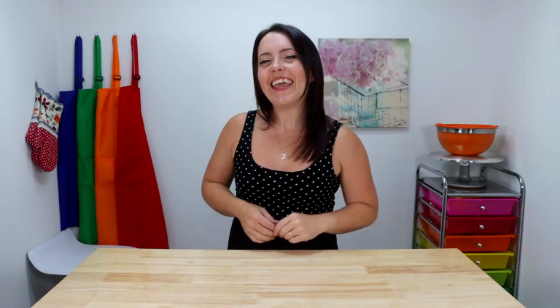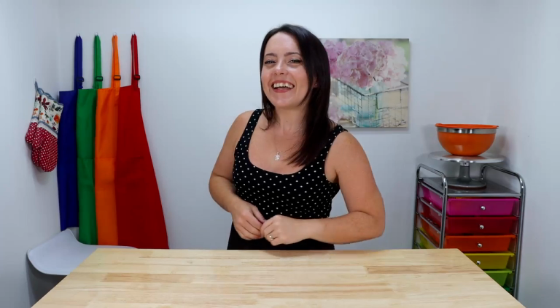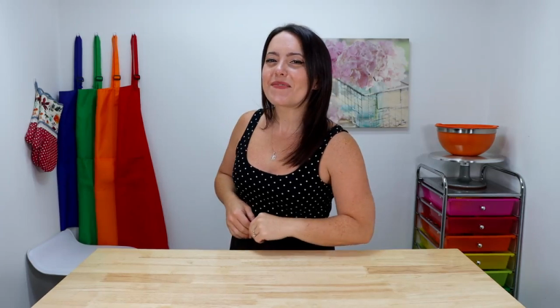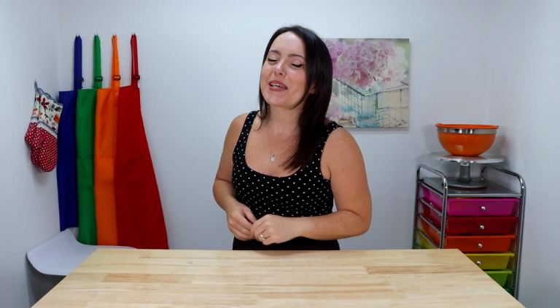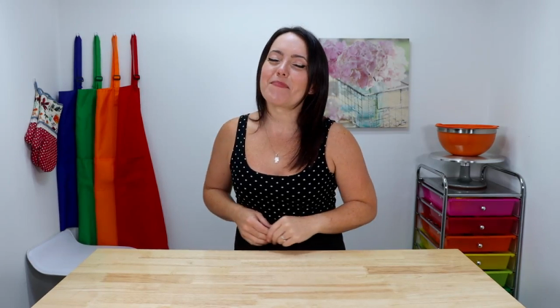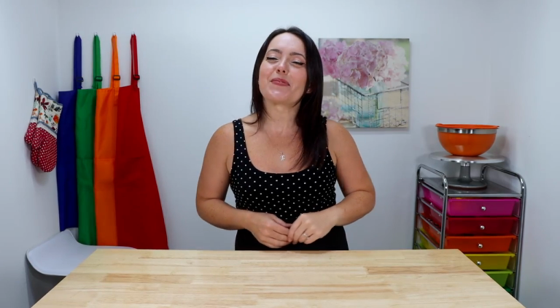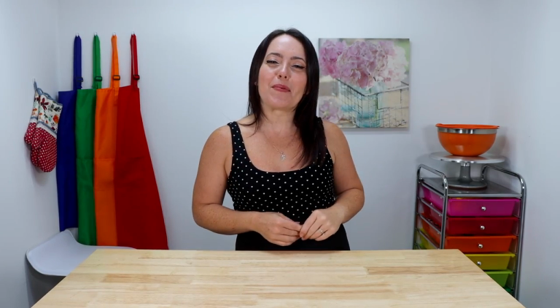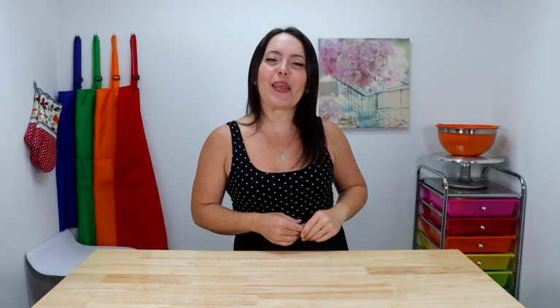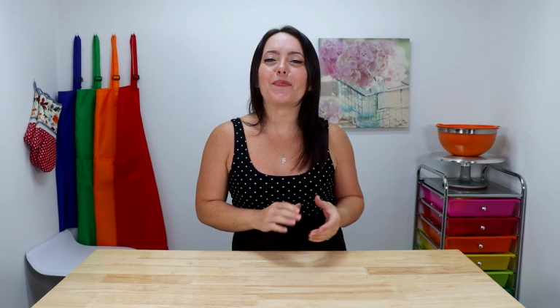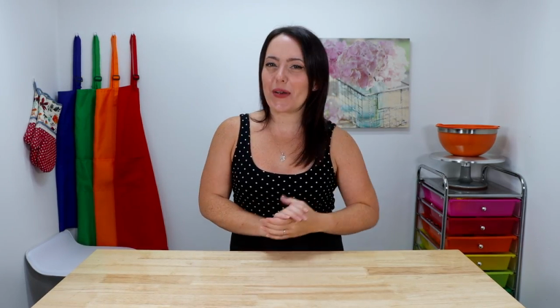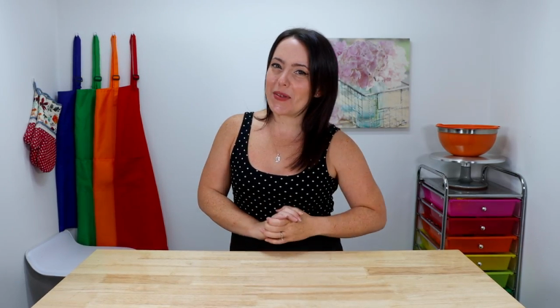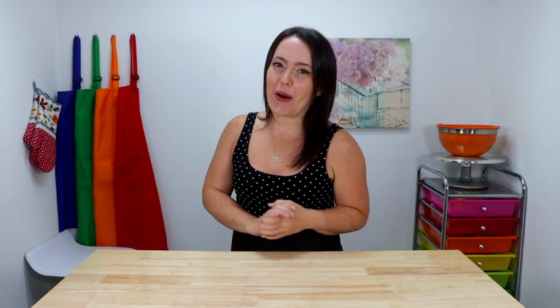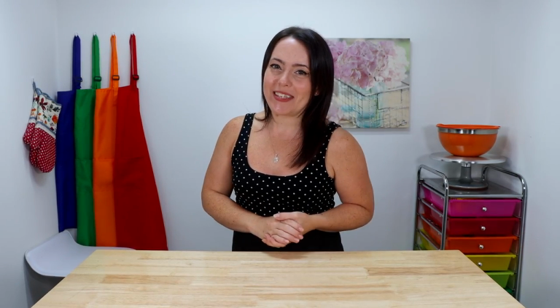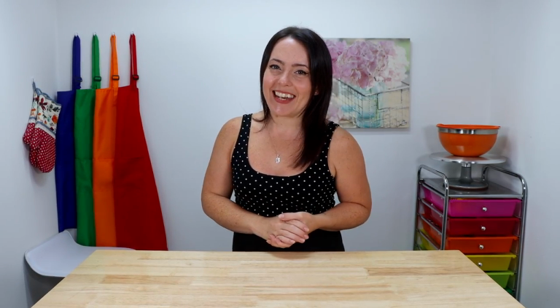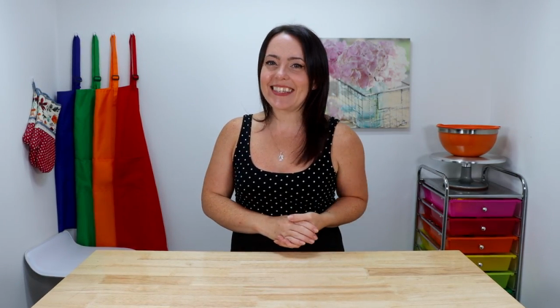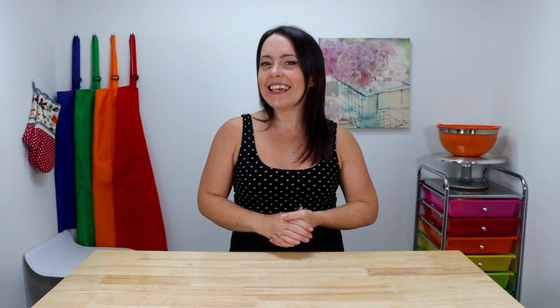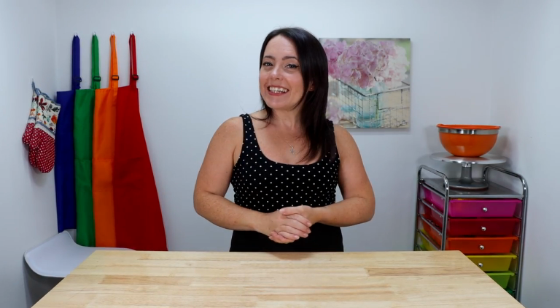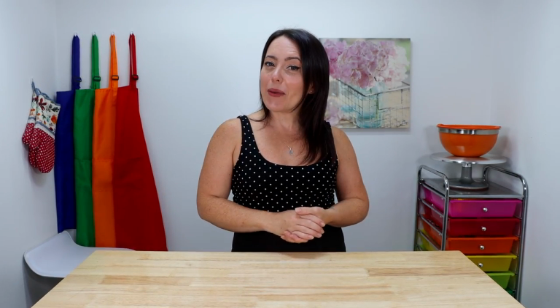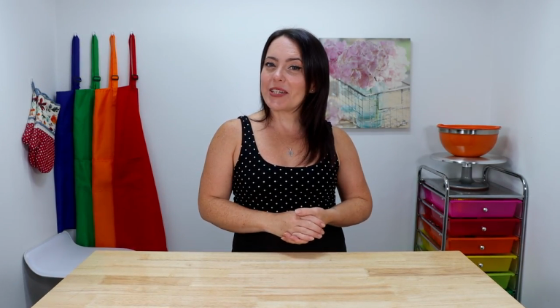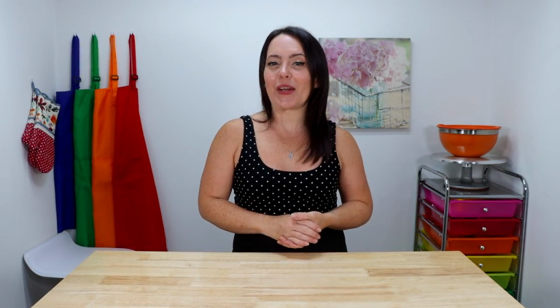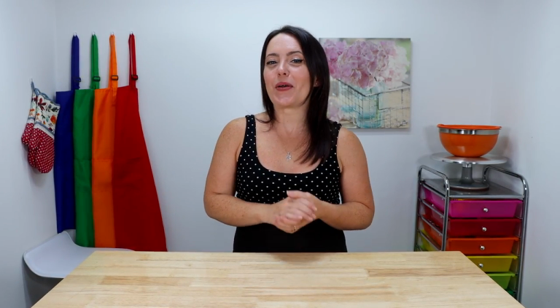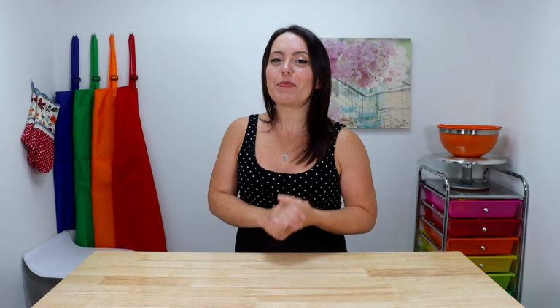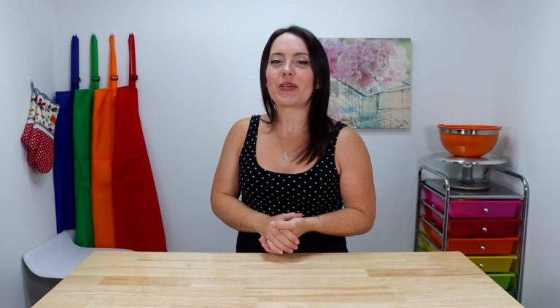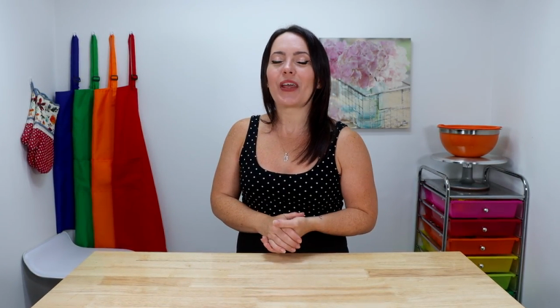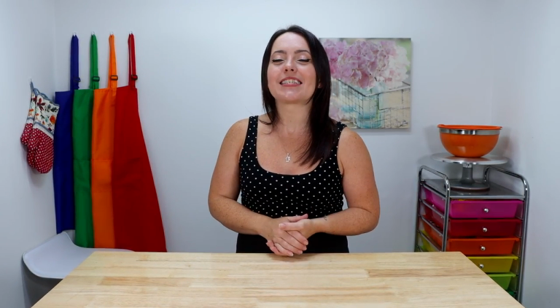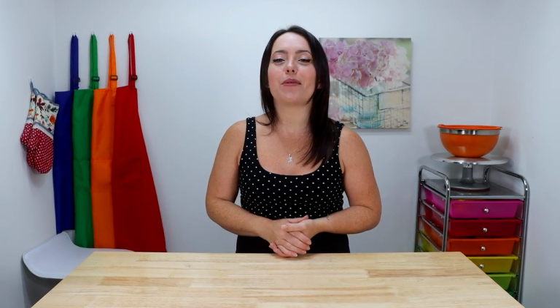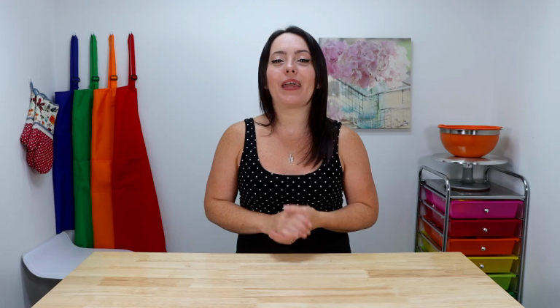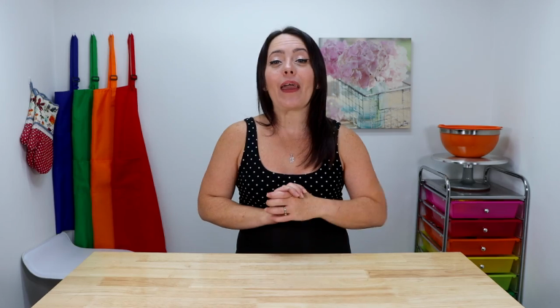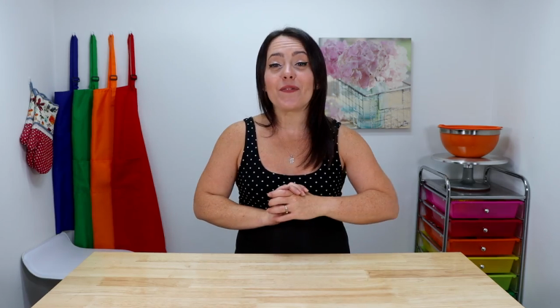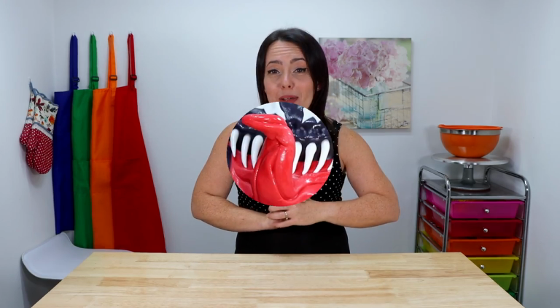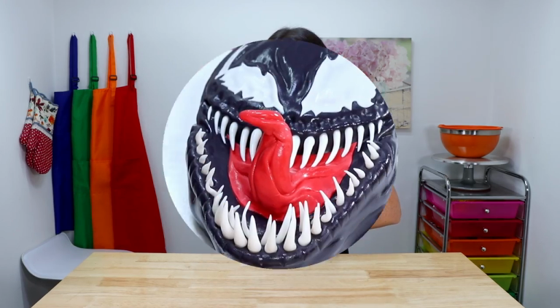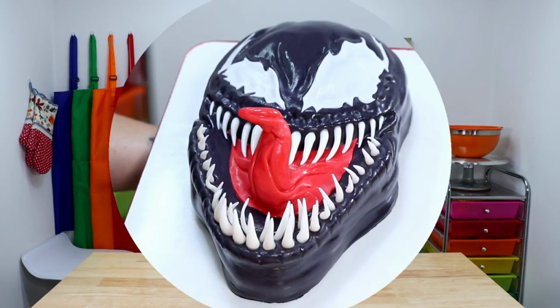Hey guys, what's up? It's Robin and welcome to Robin's Desk. Today on my channel I'm going to be showing you guys how to make a Venom cake.